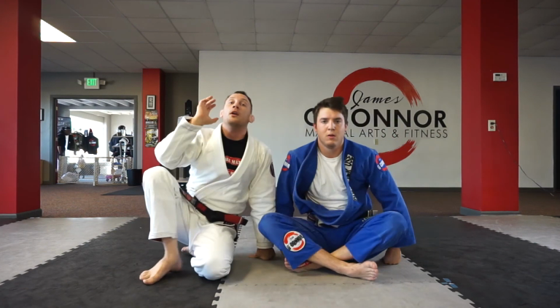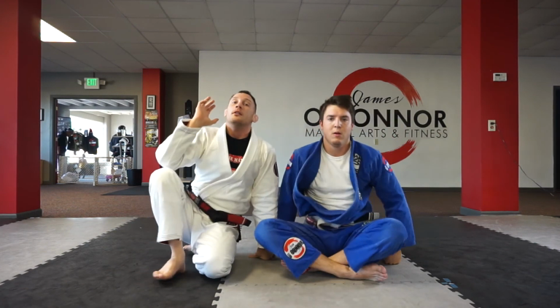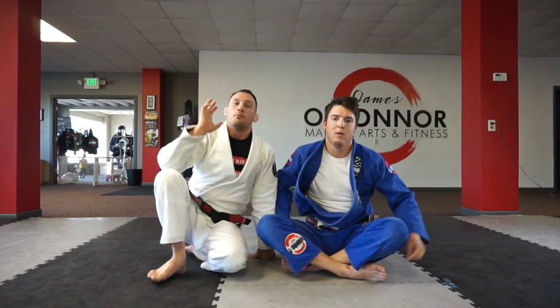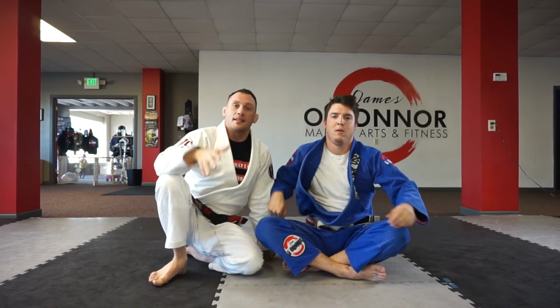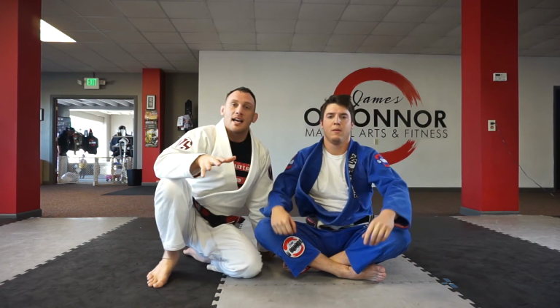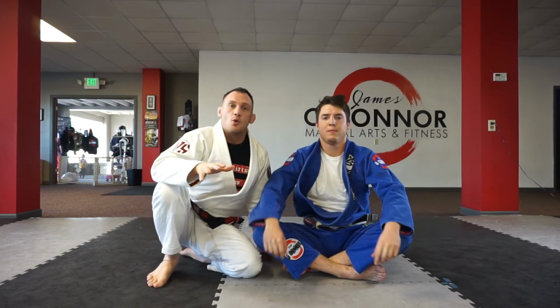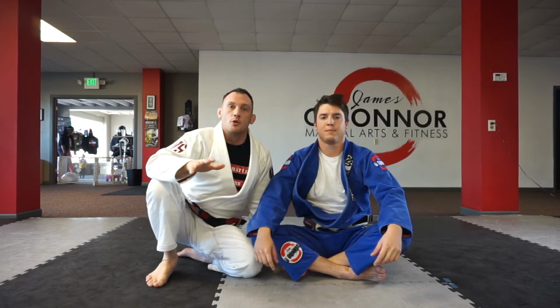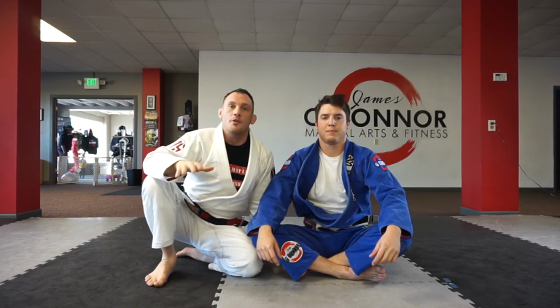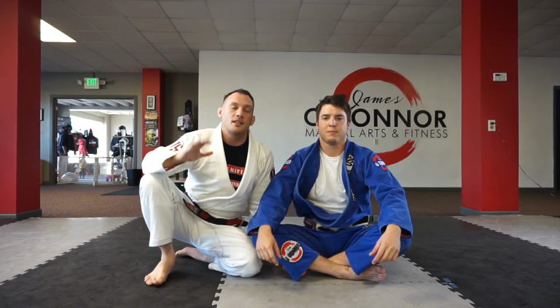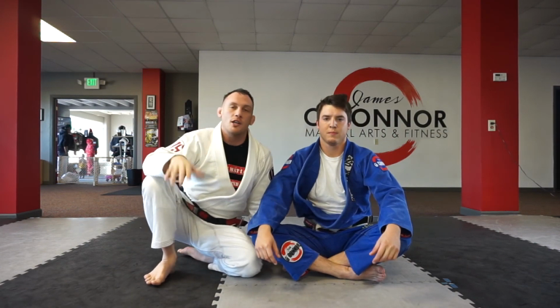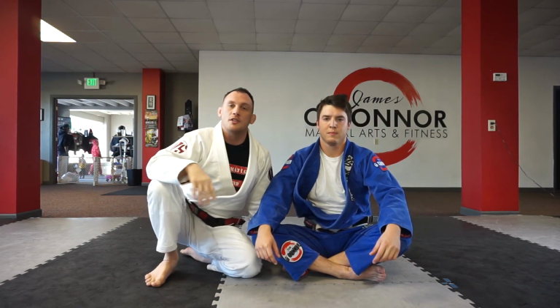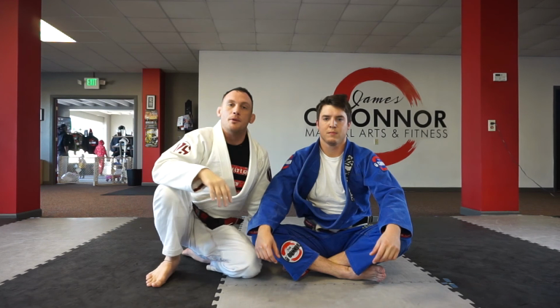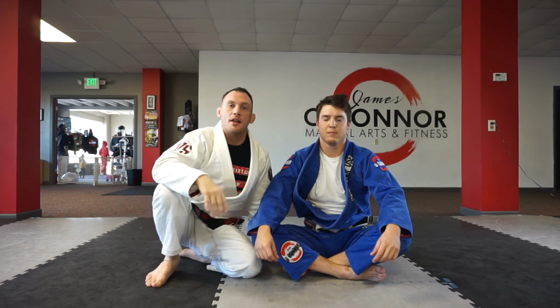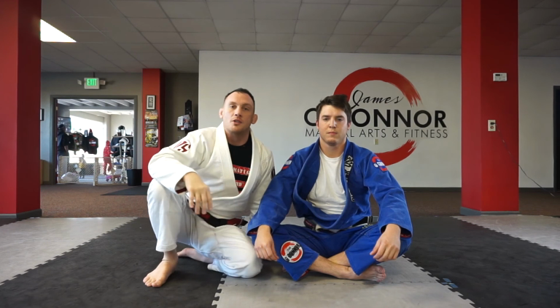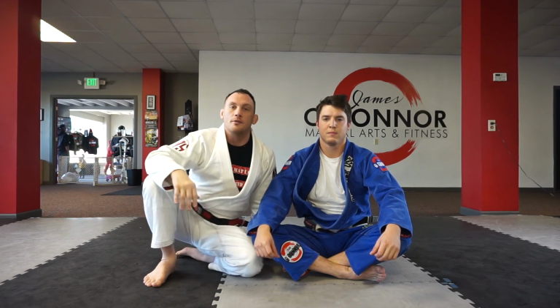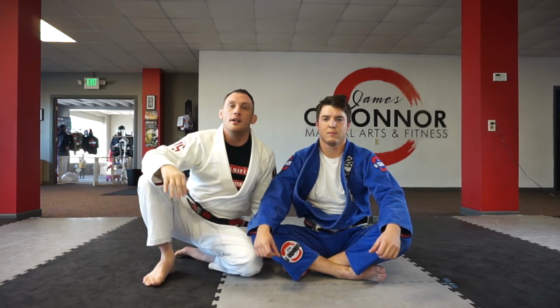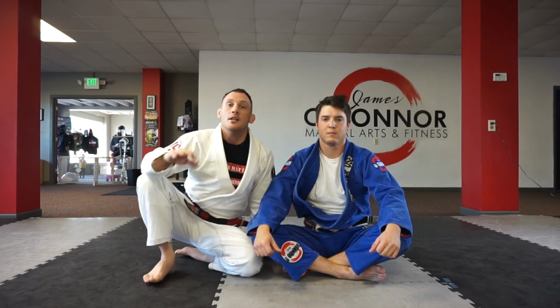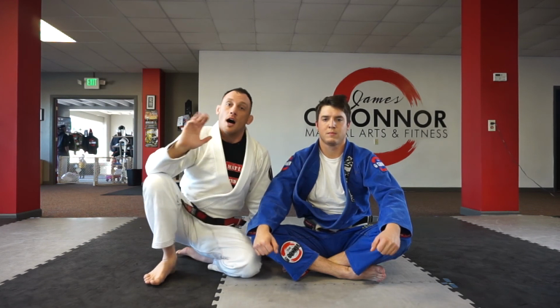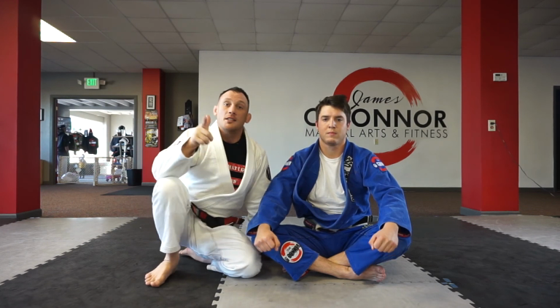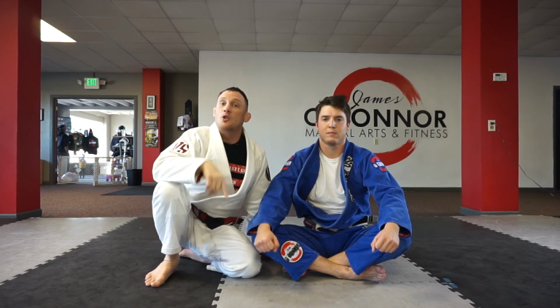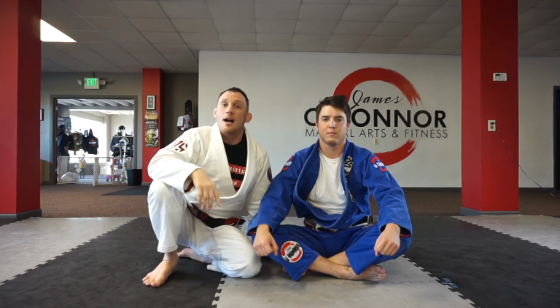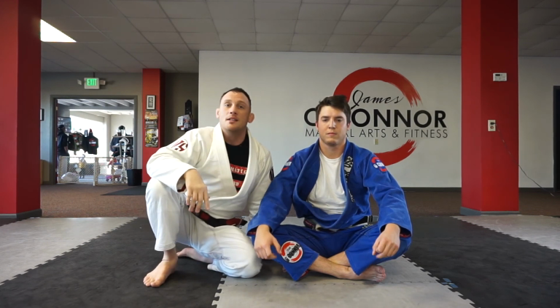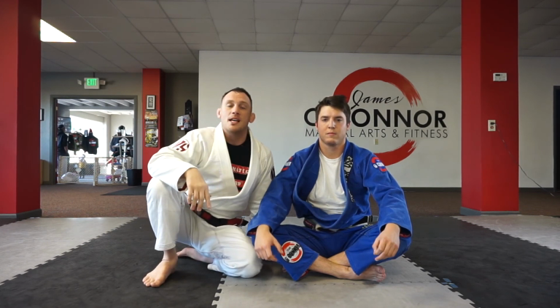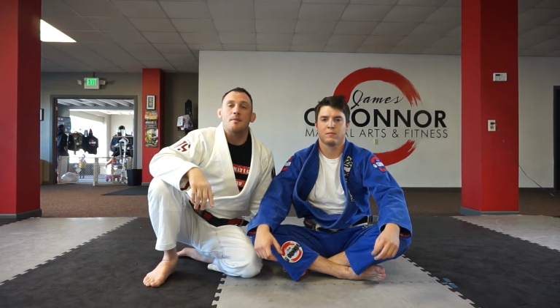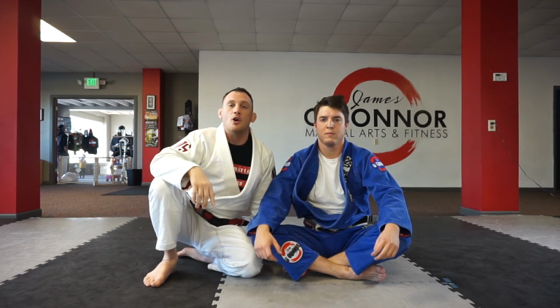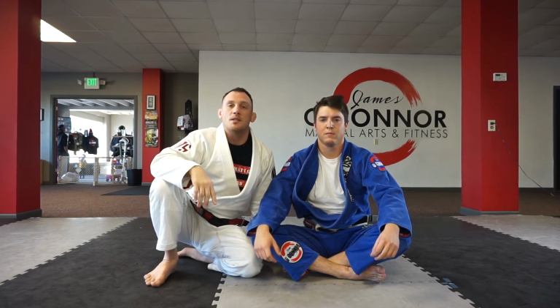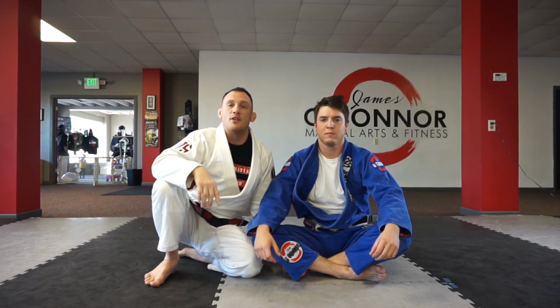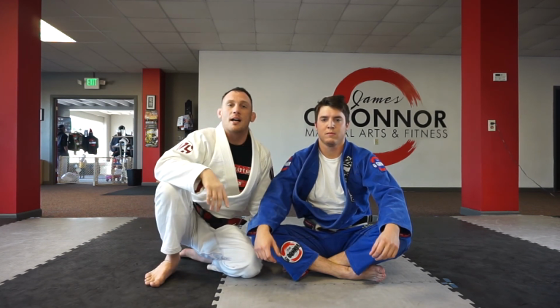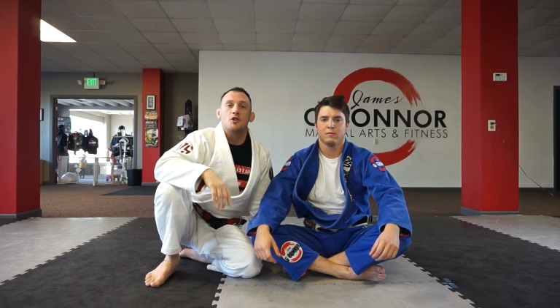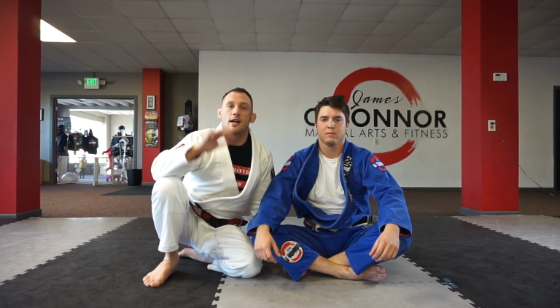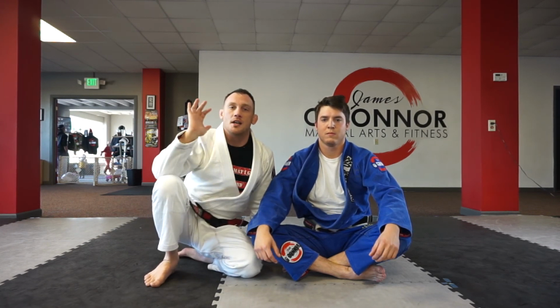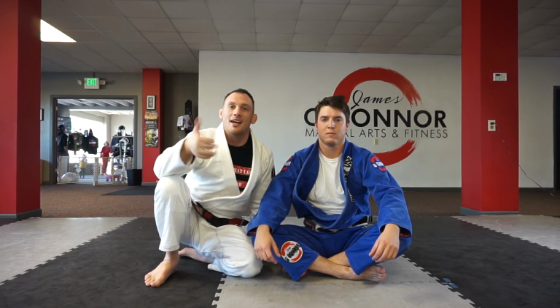Practice that Kimura drill. The next video is going to build on this one. Hit subscribe, give me a comment below, give me some feedback. Appreciate you guys, thanks.